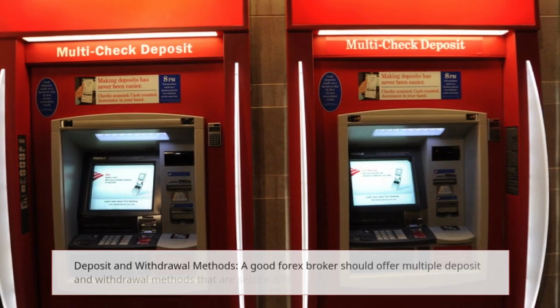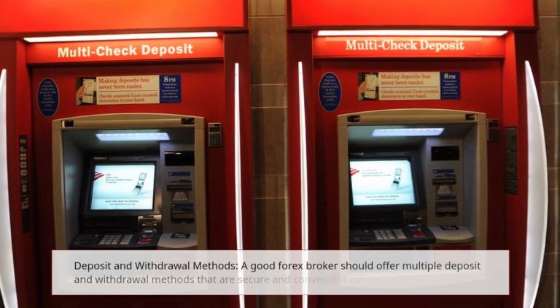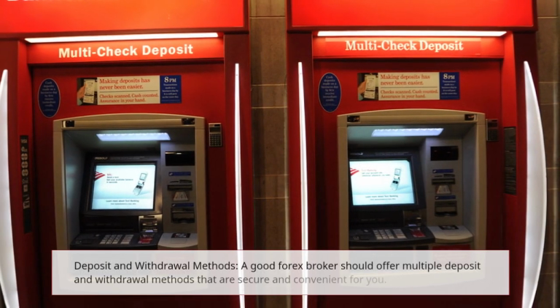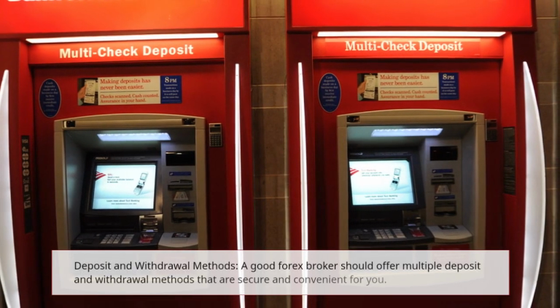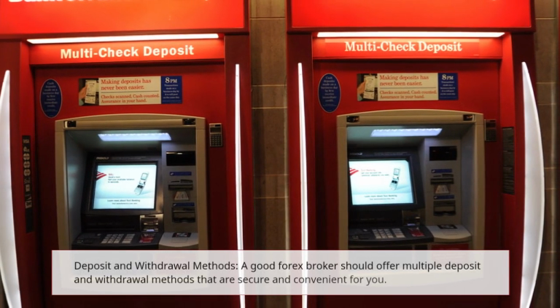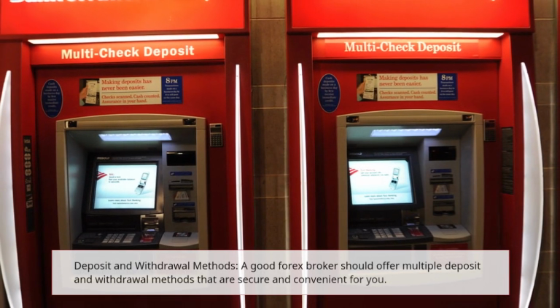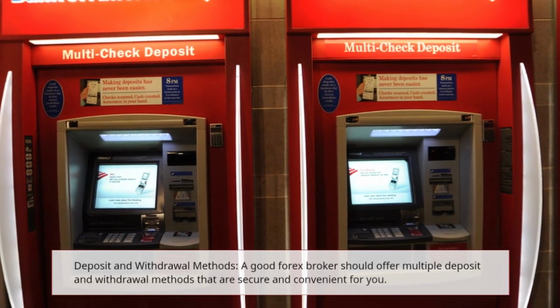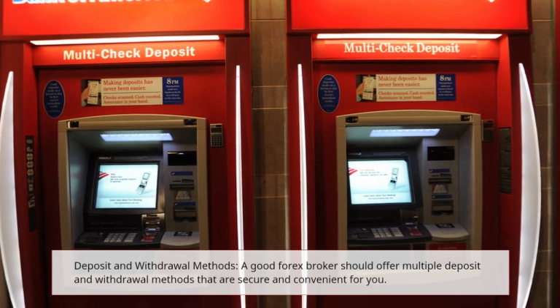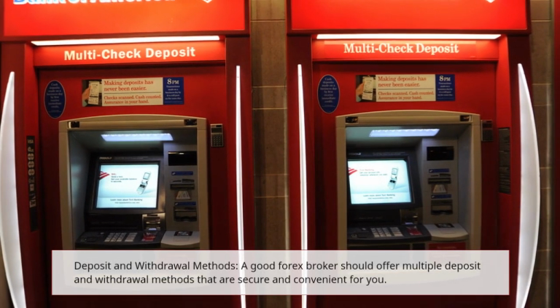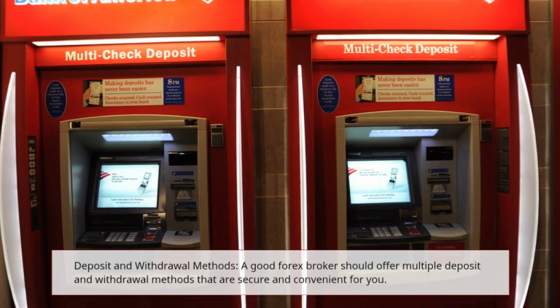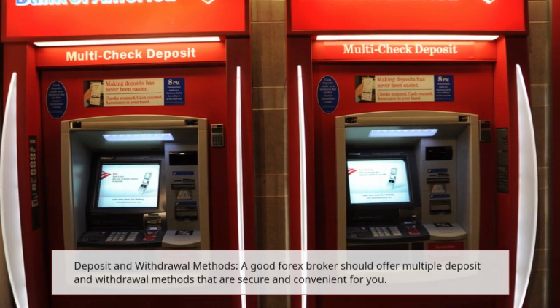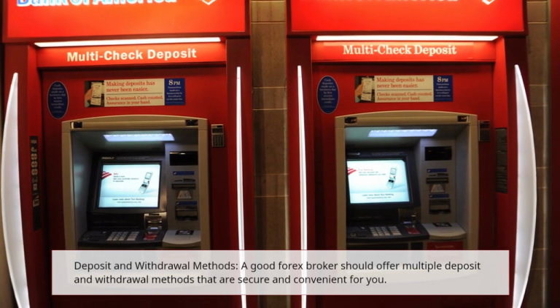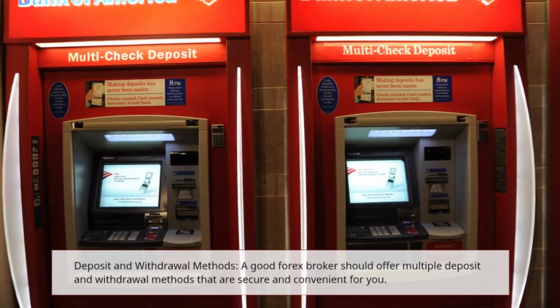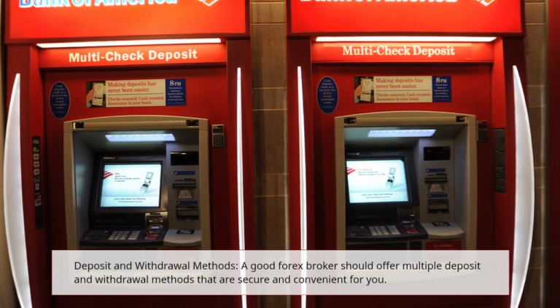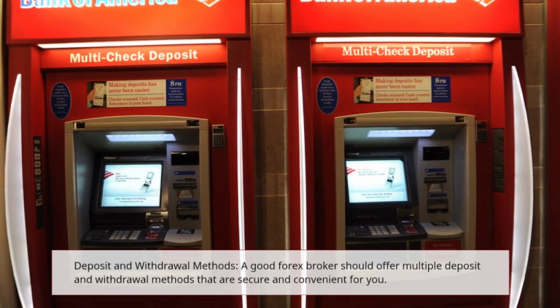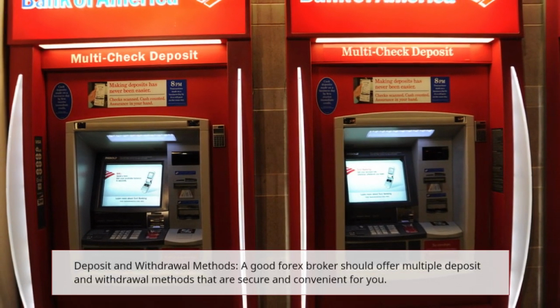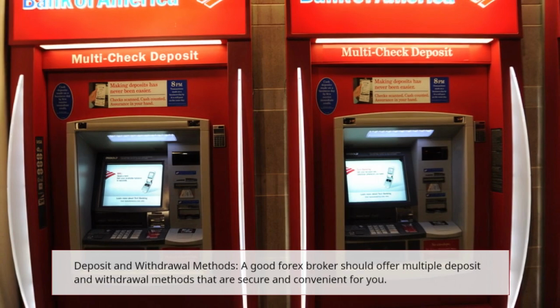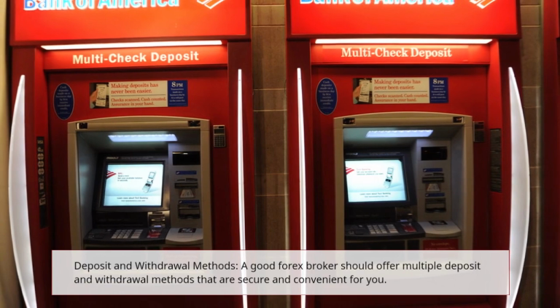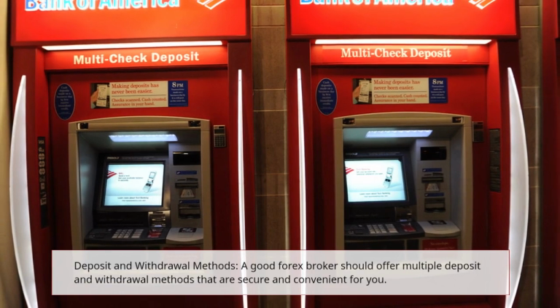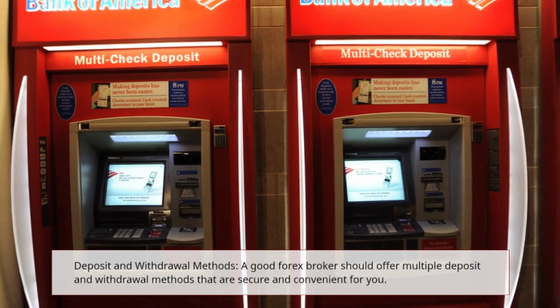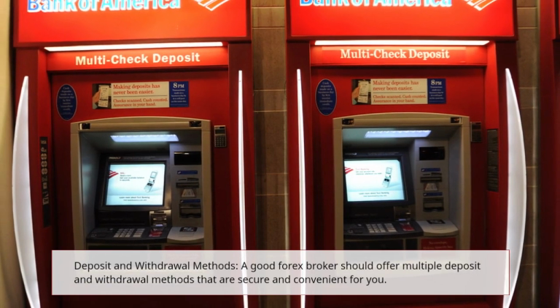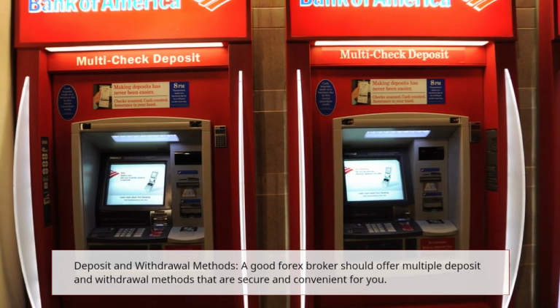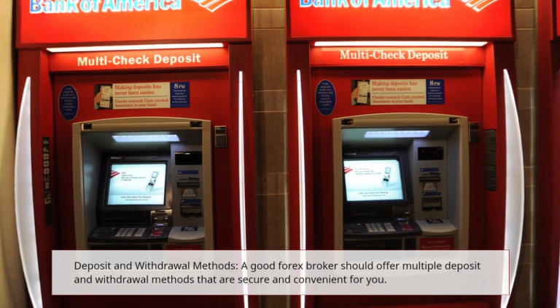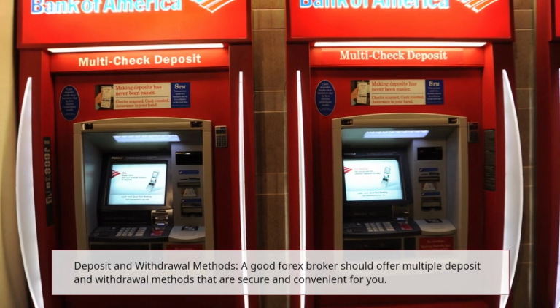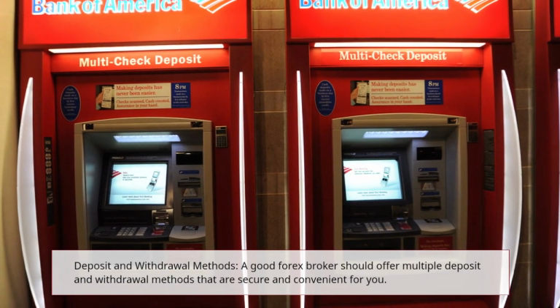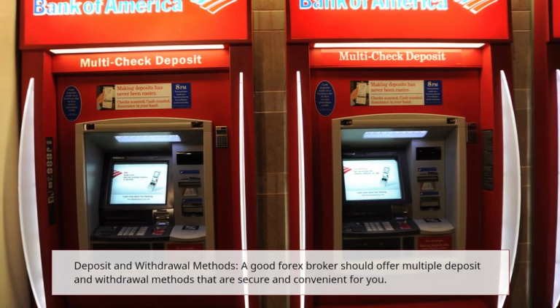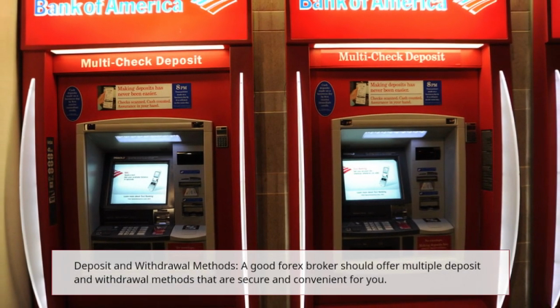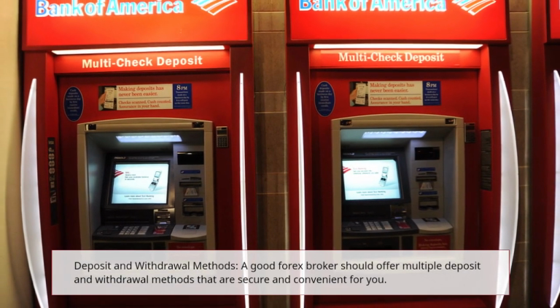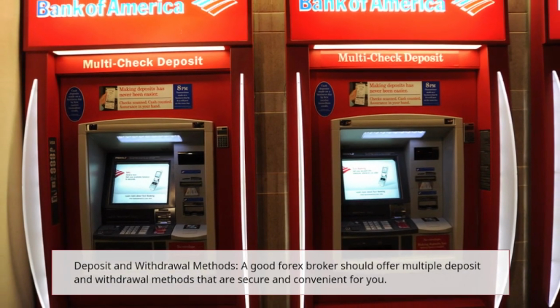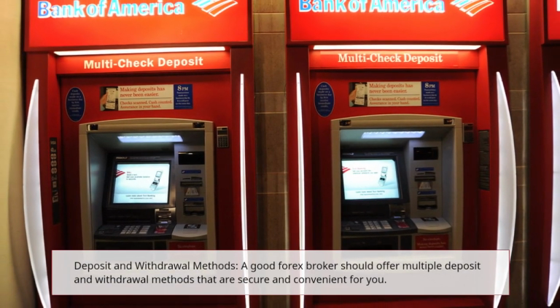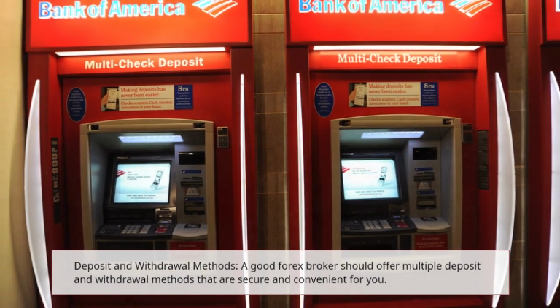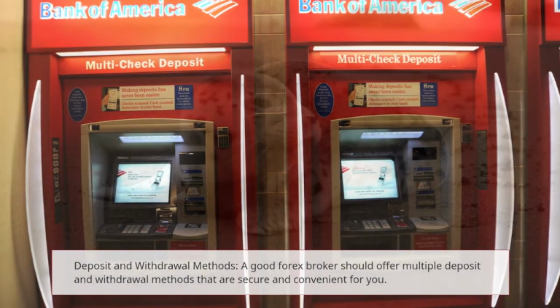Deposit and Withdrawal Methods: a good forex broker should offer multiple deposit and withdrawal methods that are secure and convenient for you.